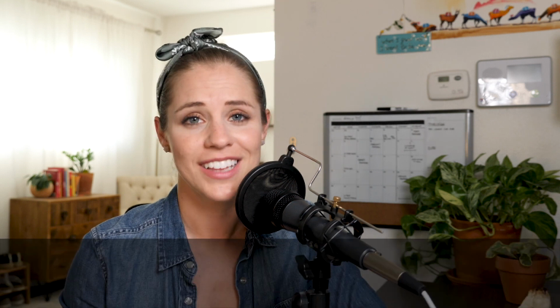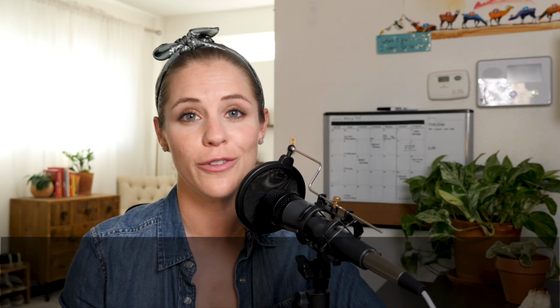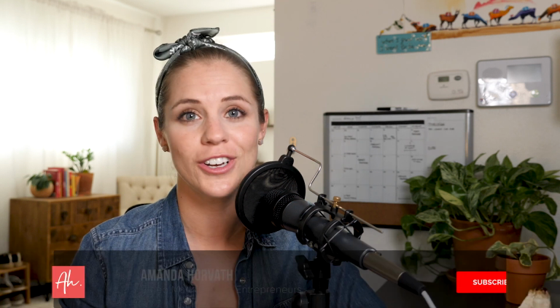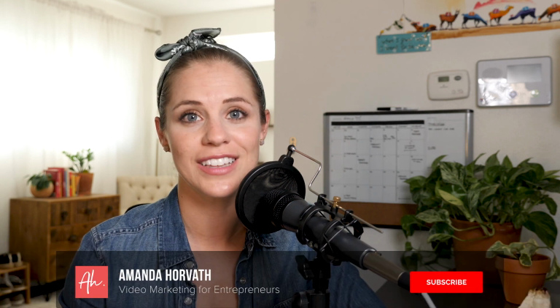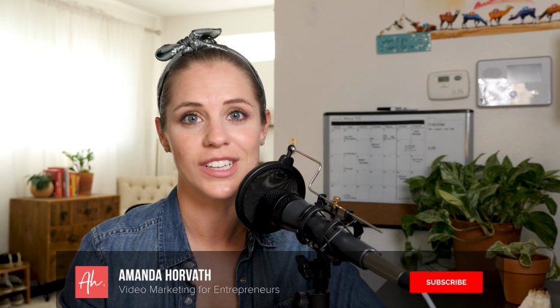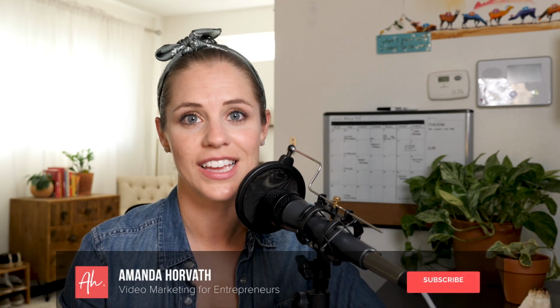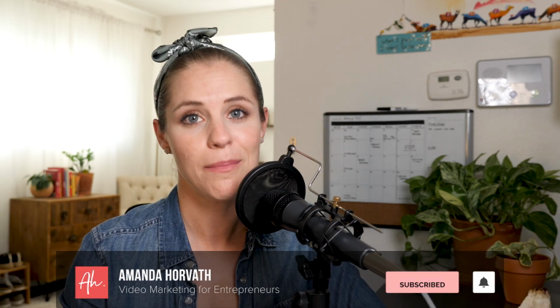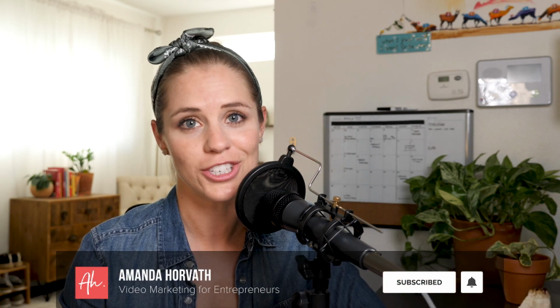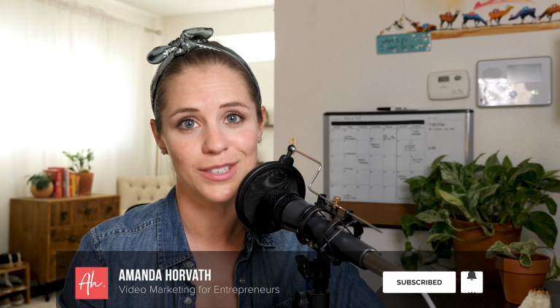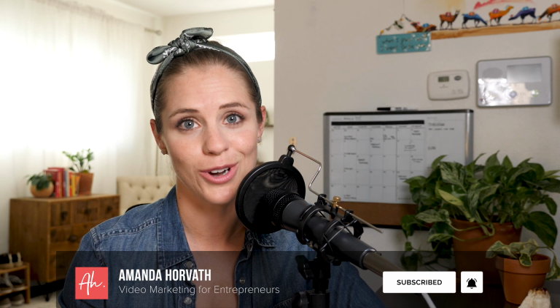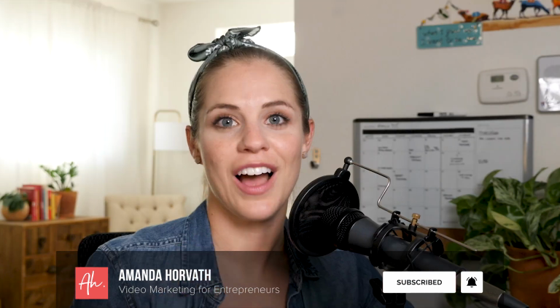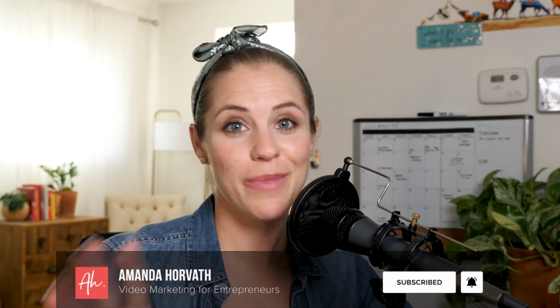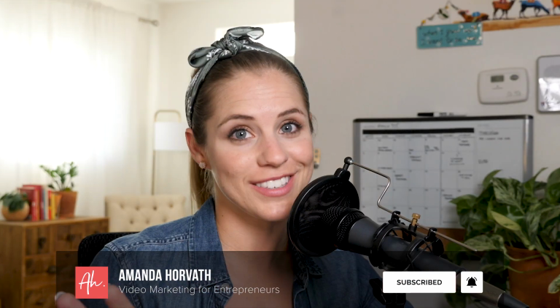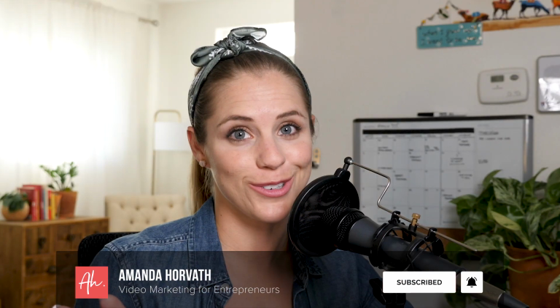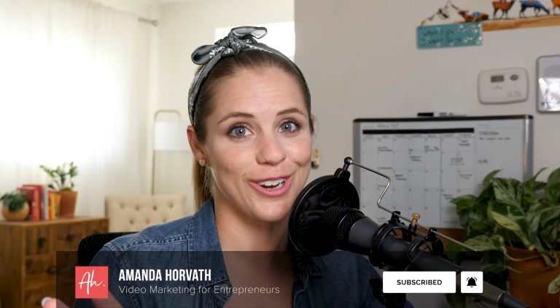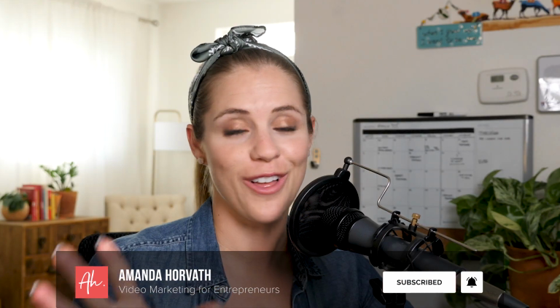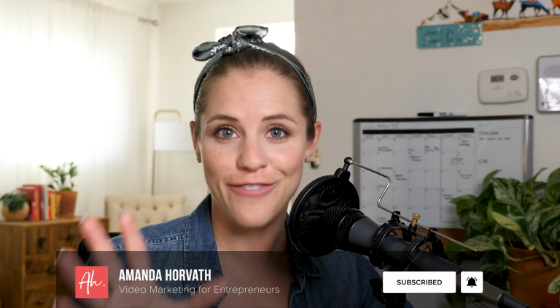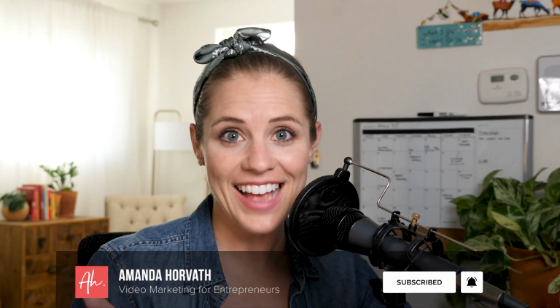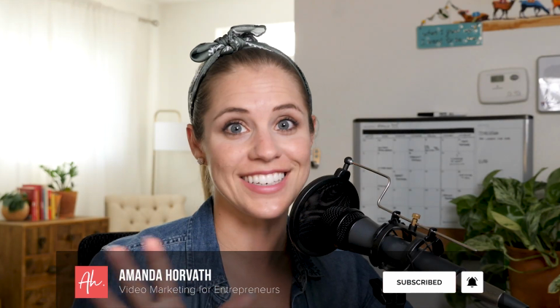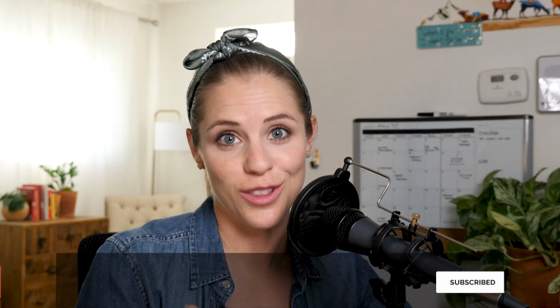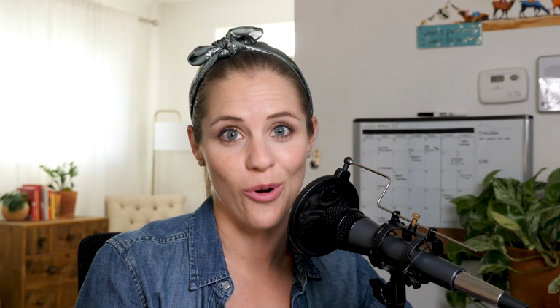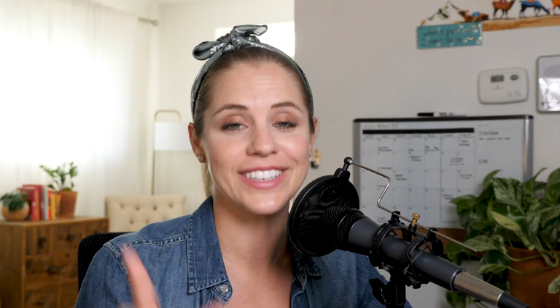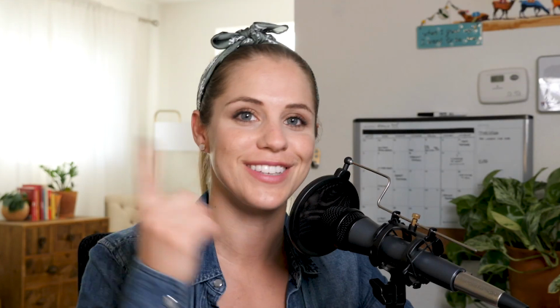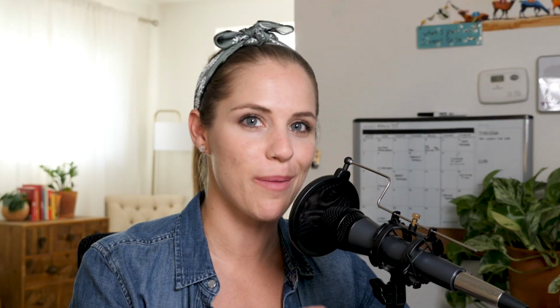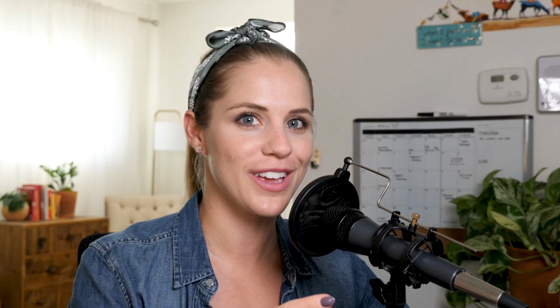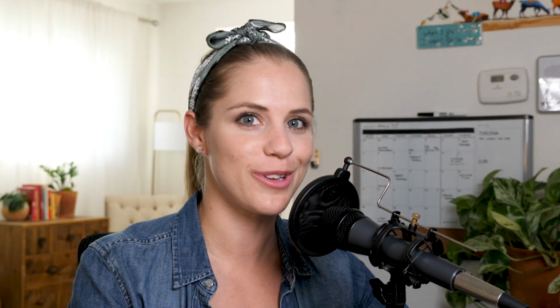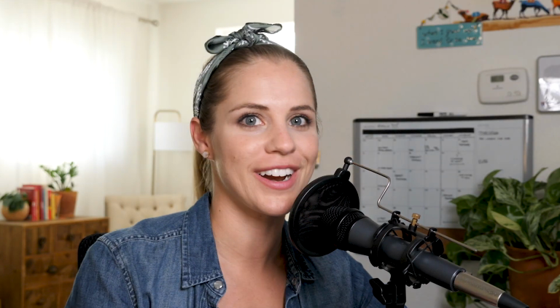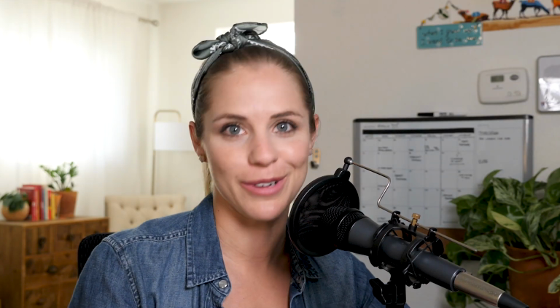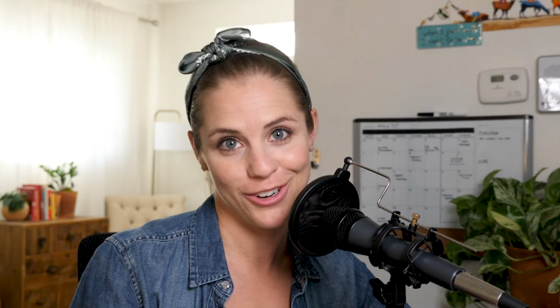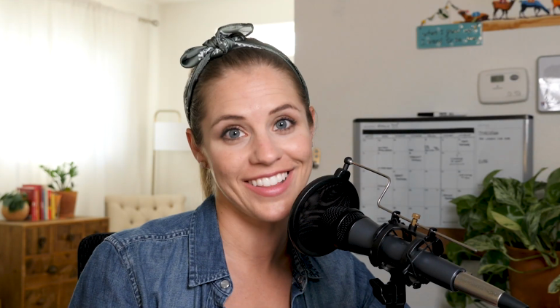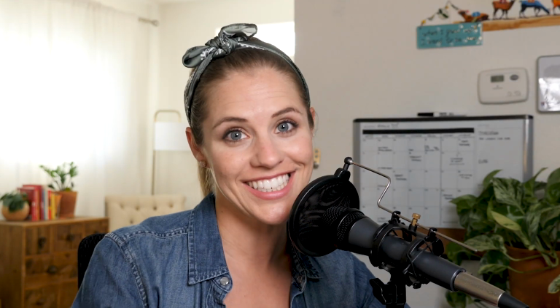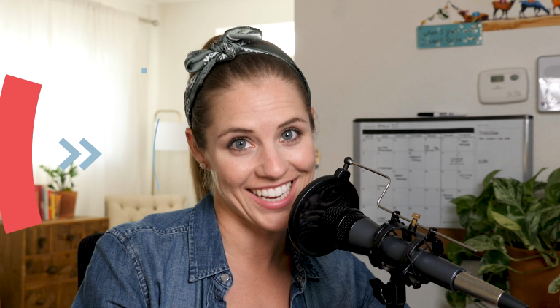So if you're into that sort of thing, be sure to subscribe. I want to make this tutorial fast and to the point, so let's hop on the computer and let me show you how this is done.